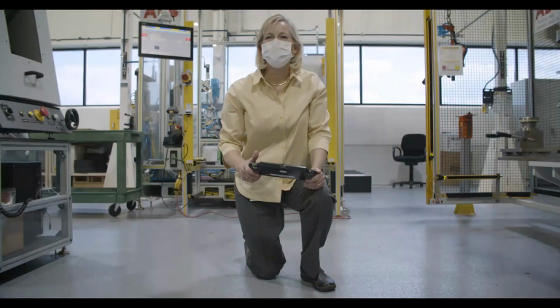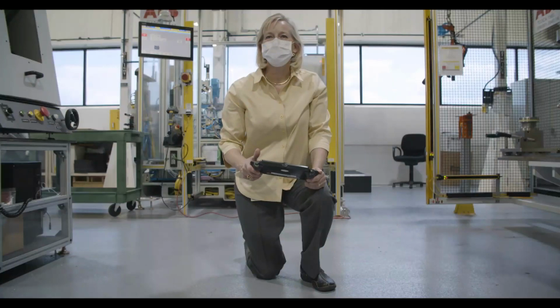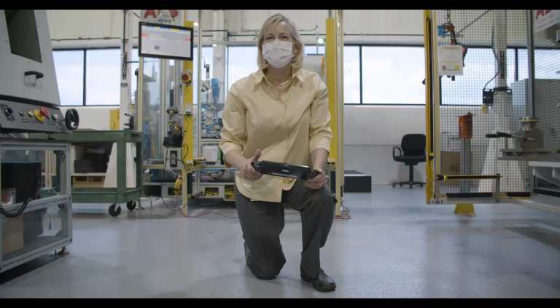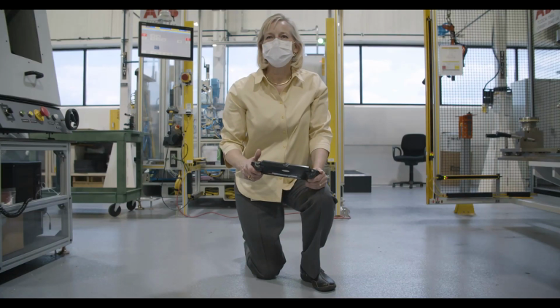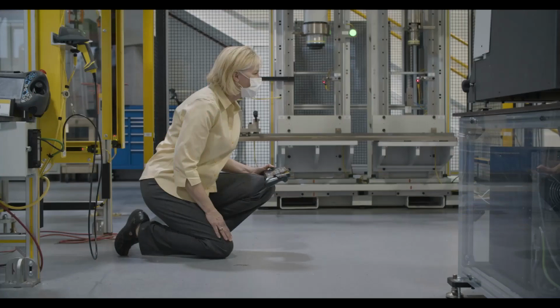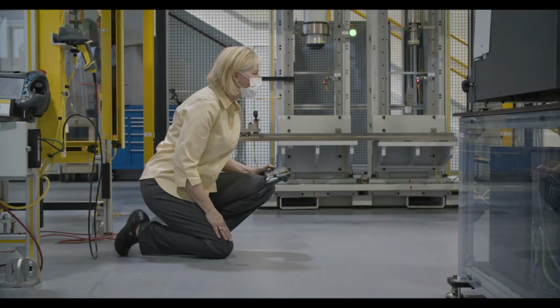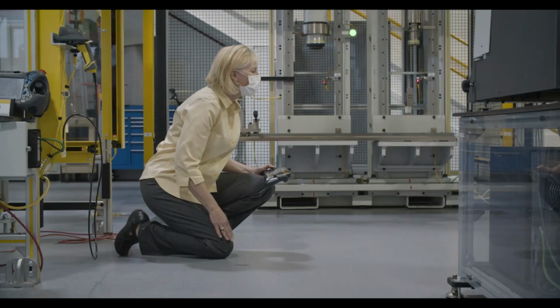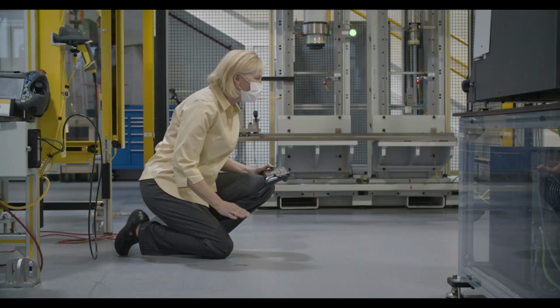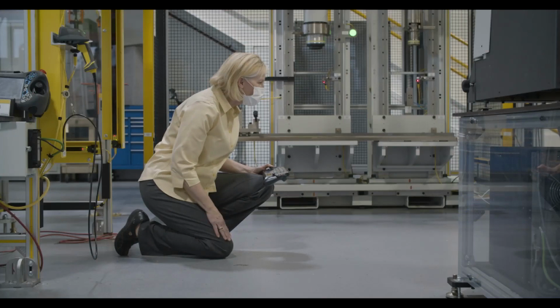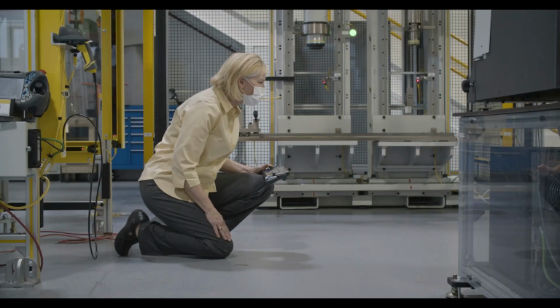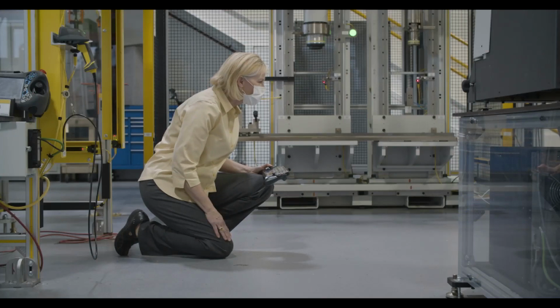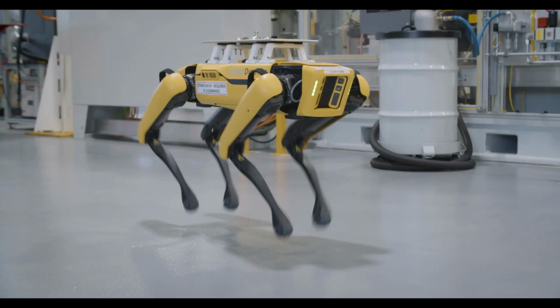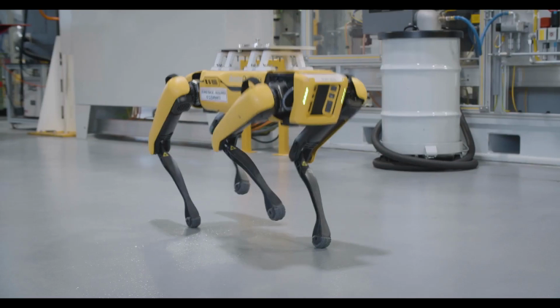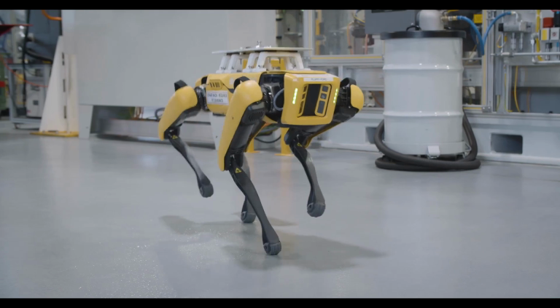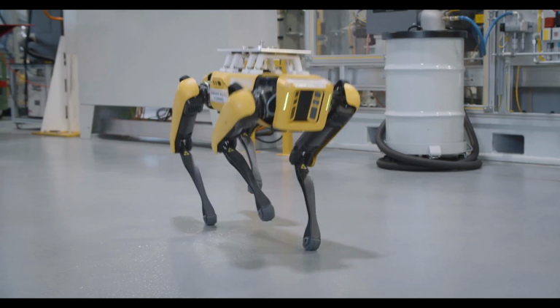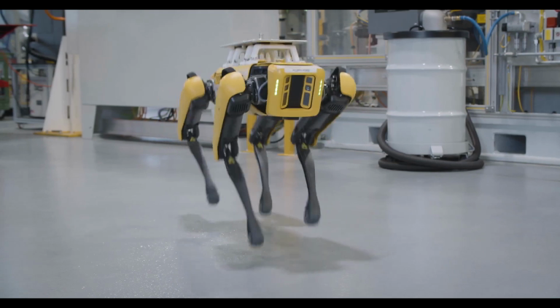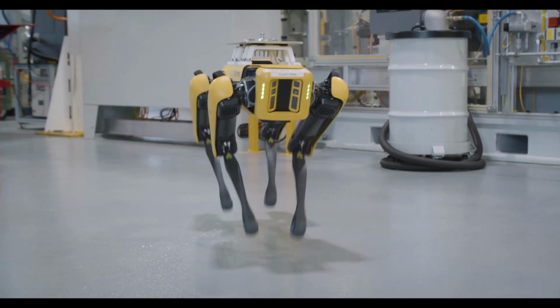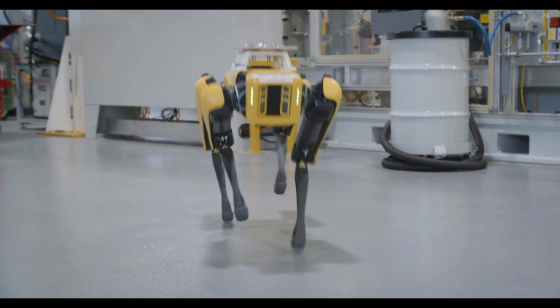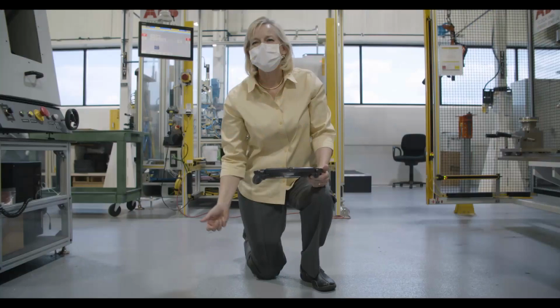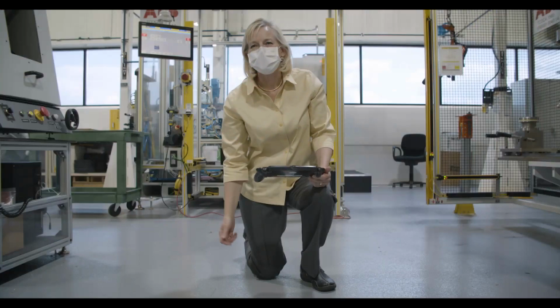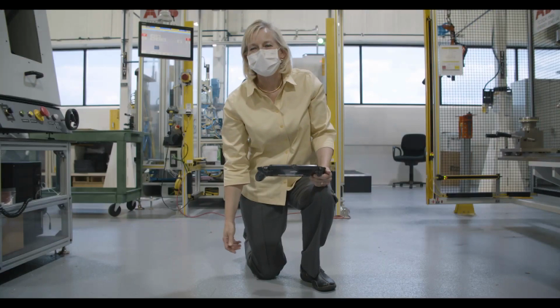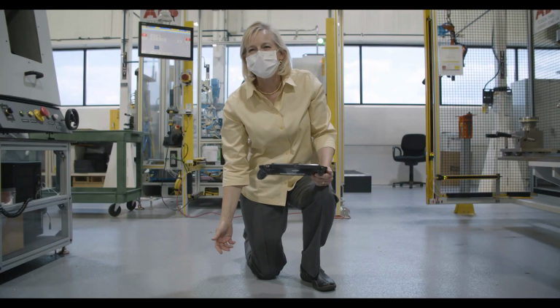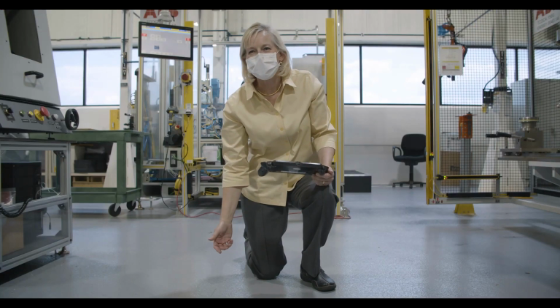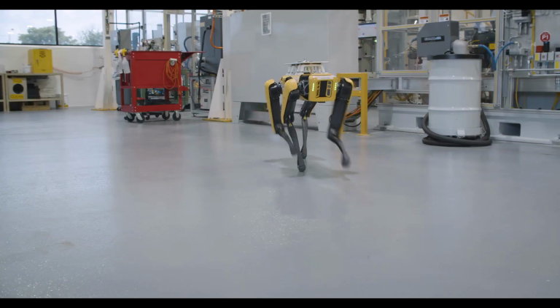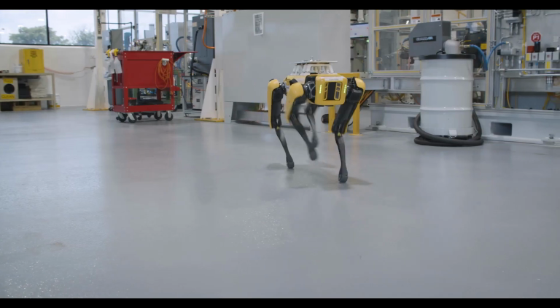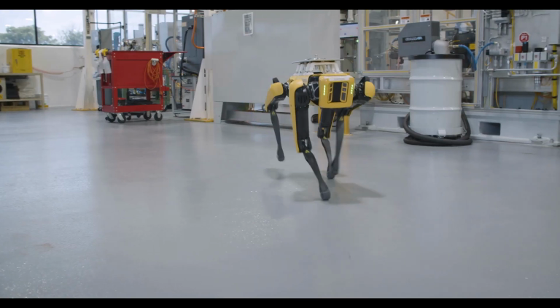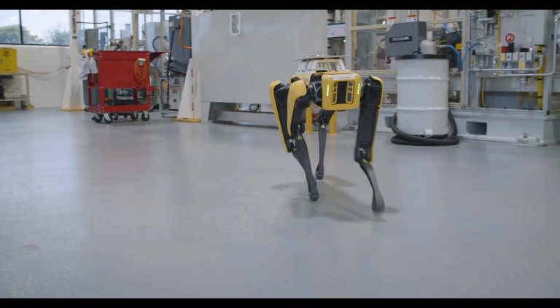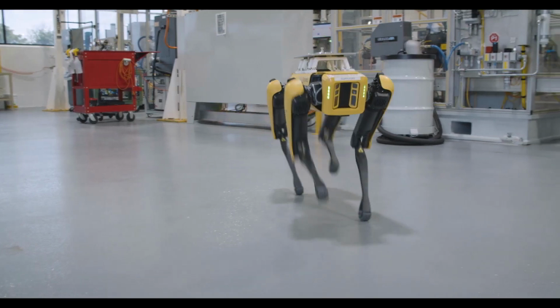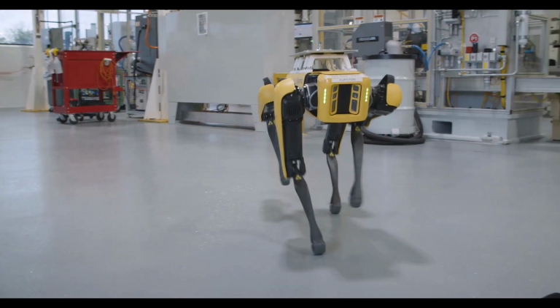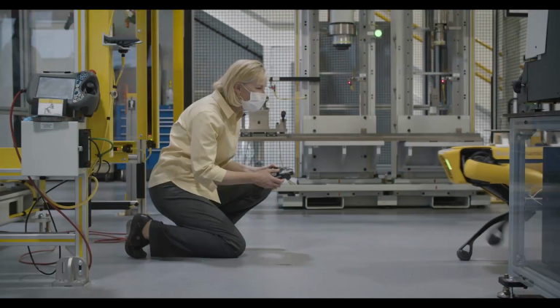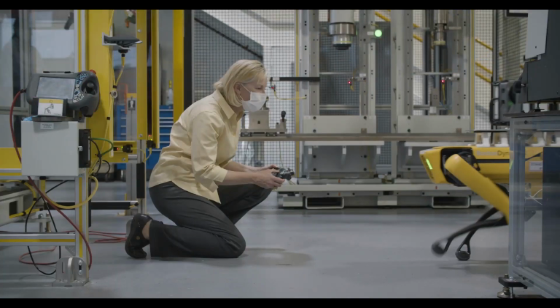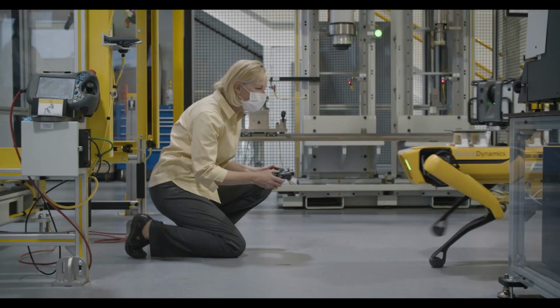Fluffy, come here. Let's go, Fluffy. It's time for a busy day at work. Fluffy, come here. Good dog.